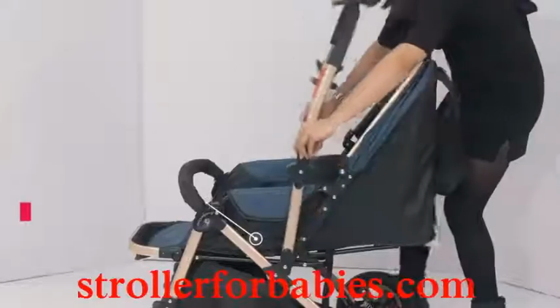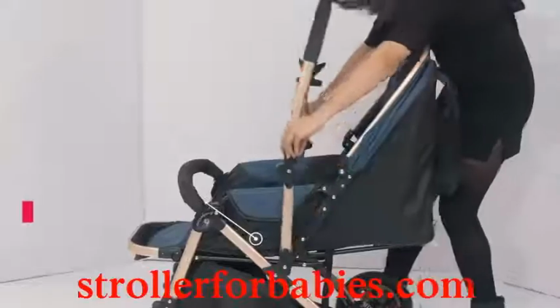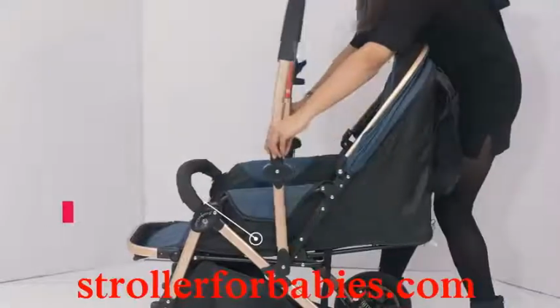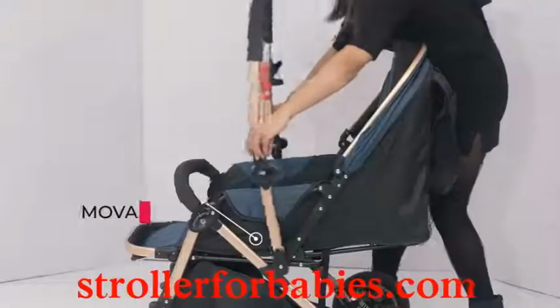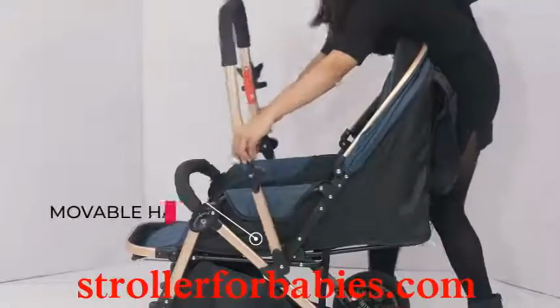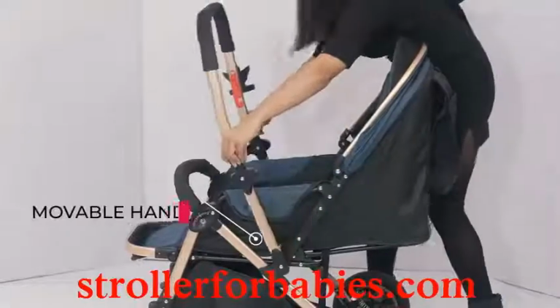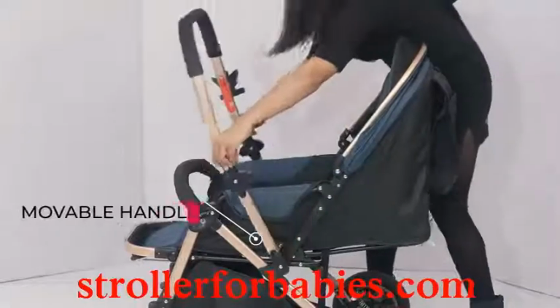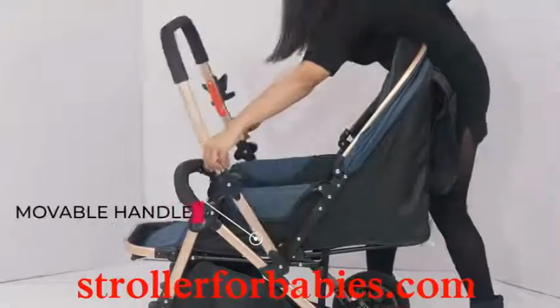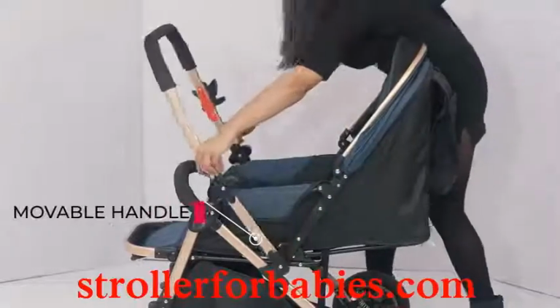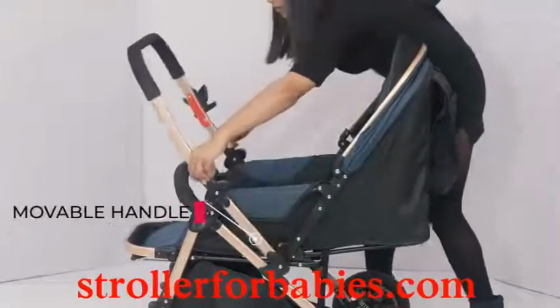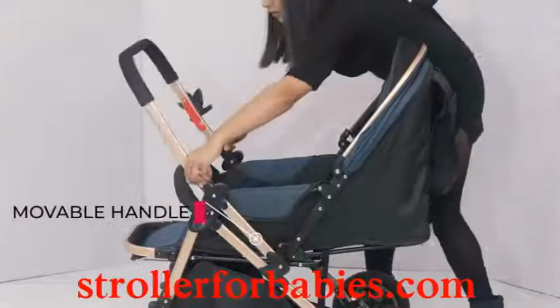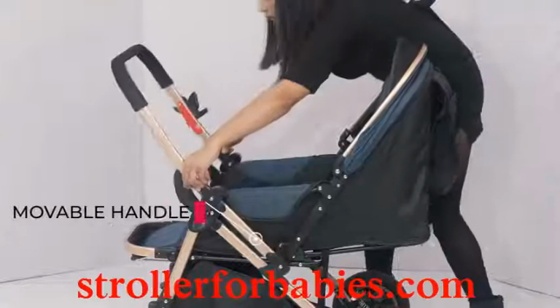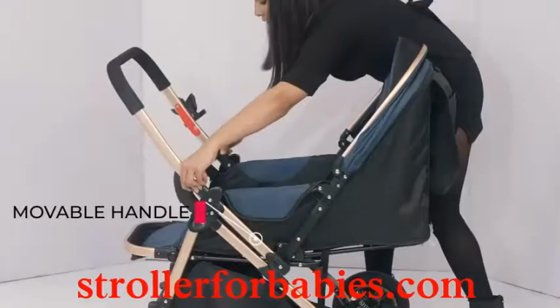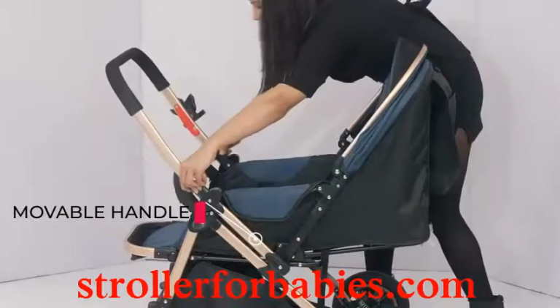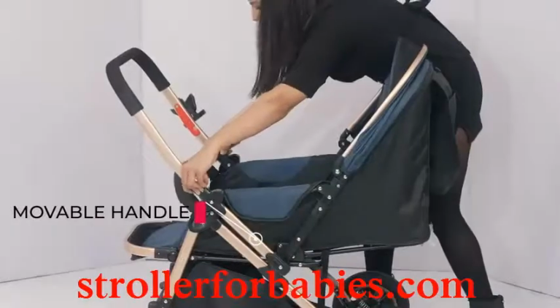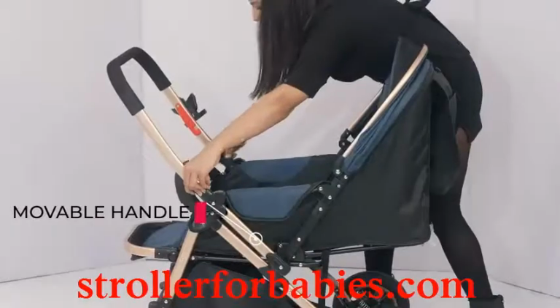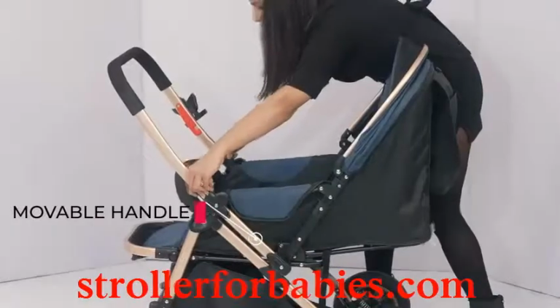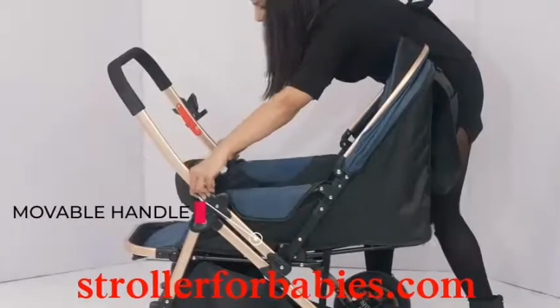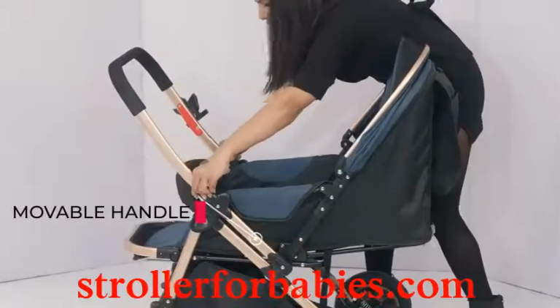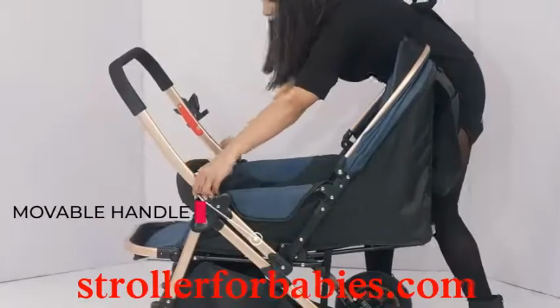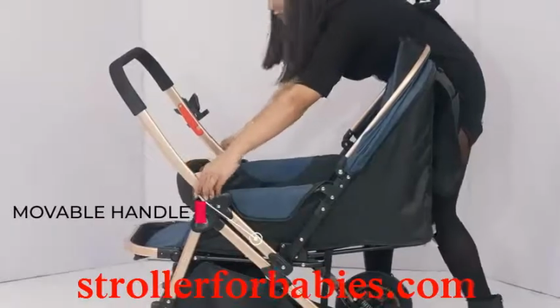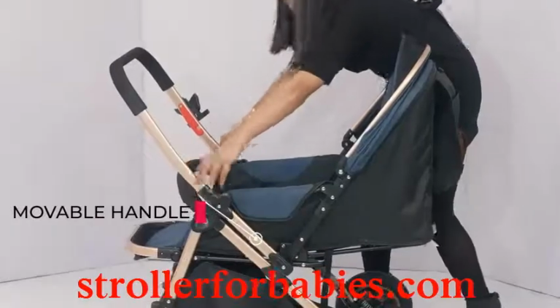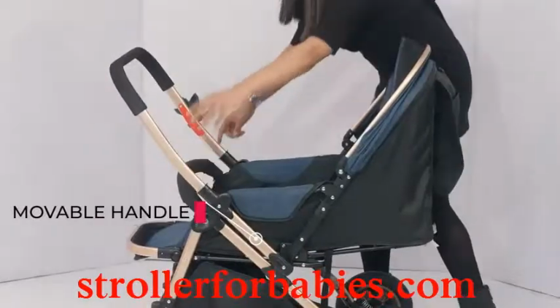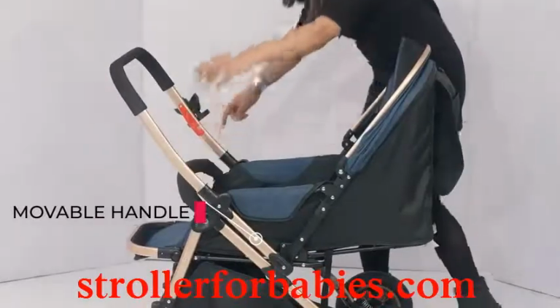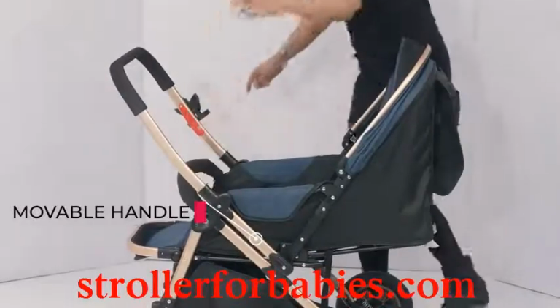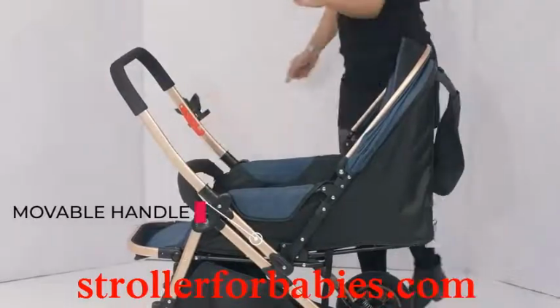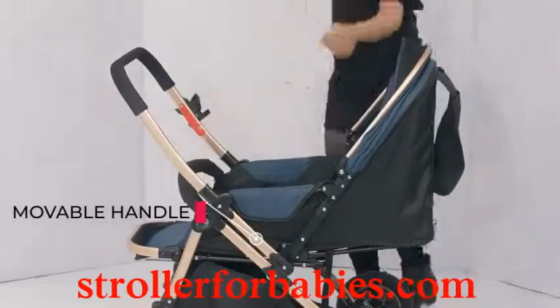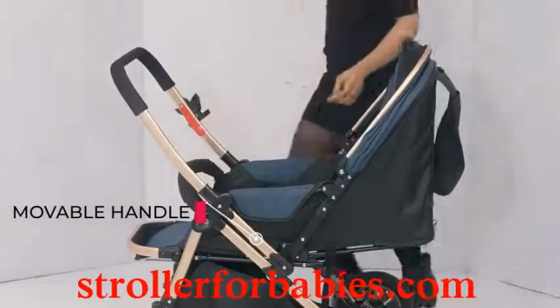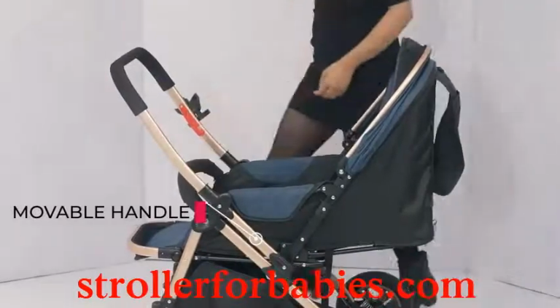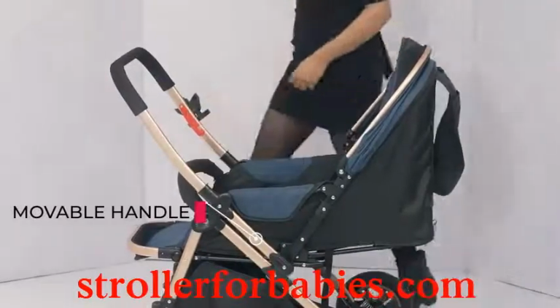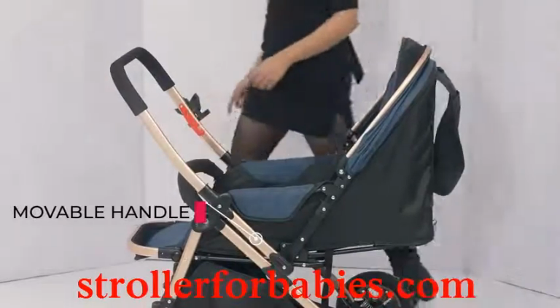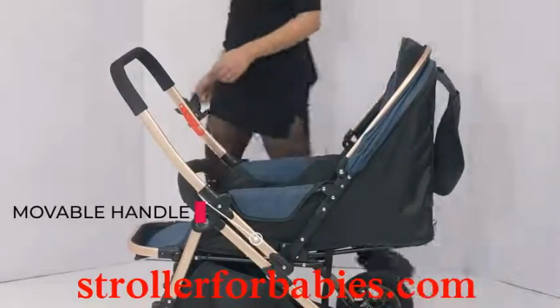You can adjust the handle accordingly and move the baby to parent-facing or world-facing — you can adjust it.